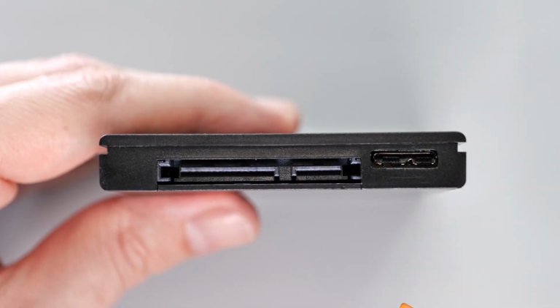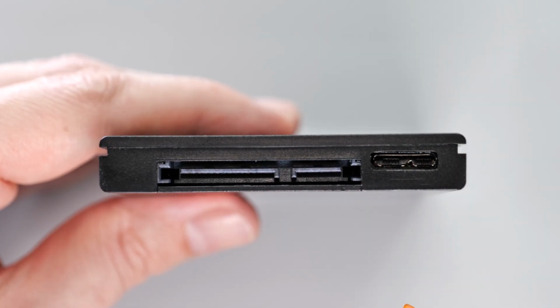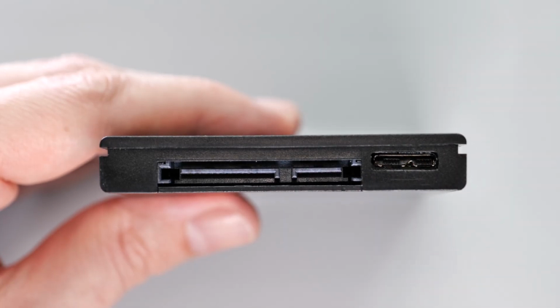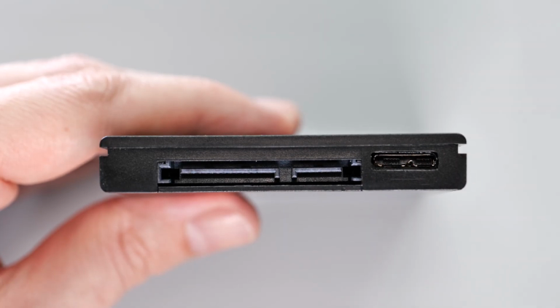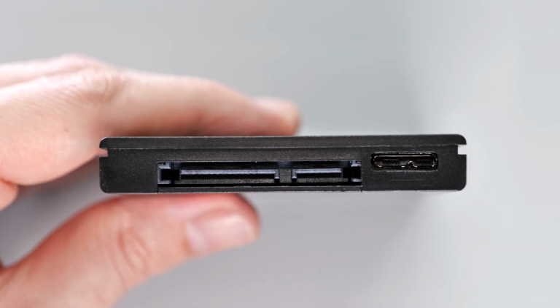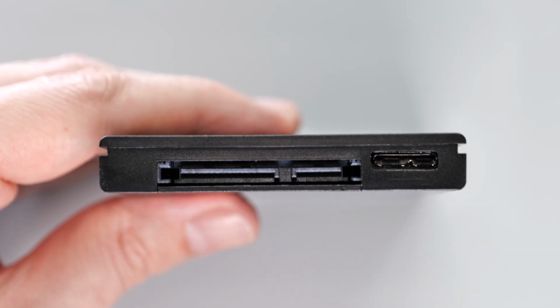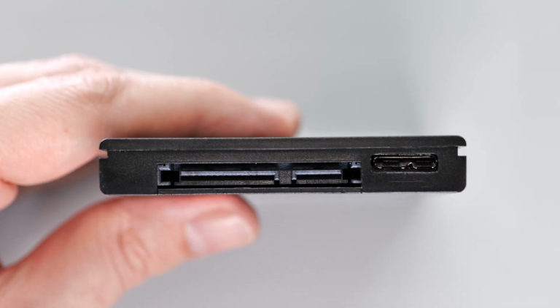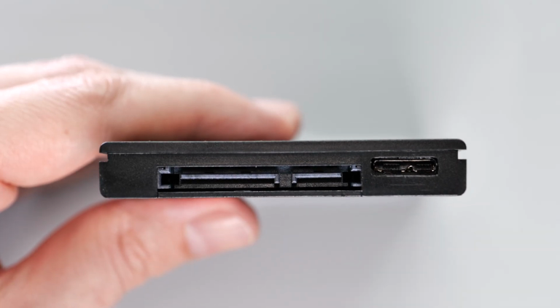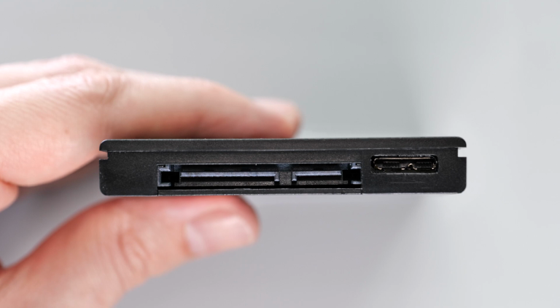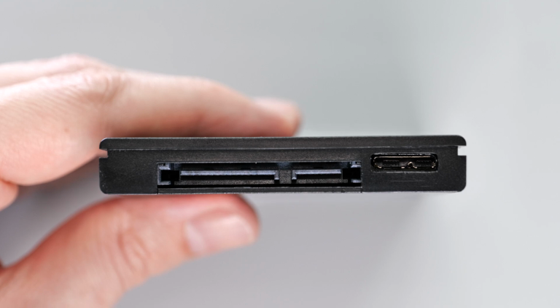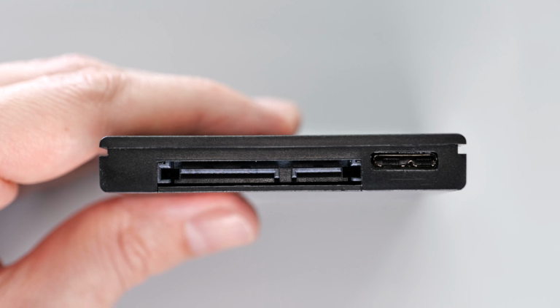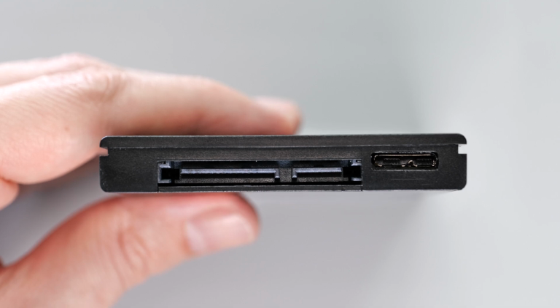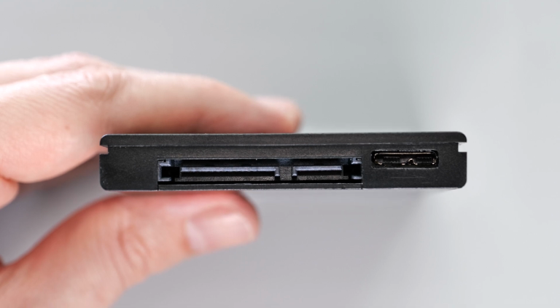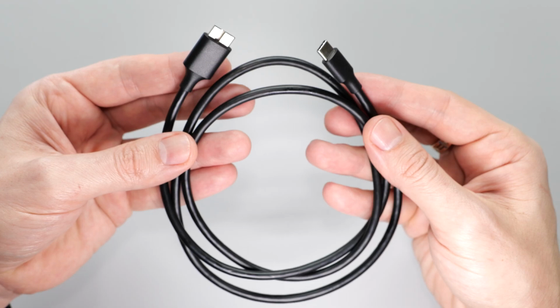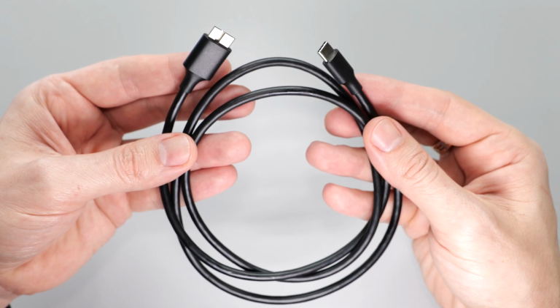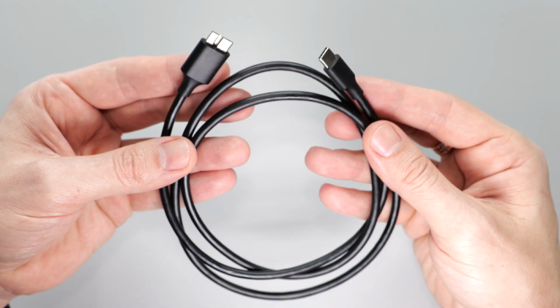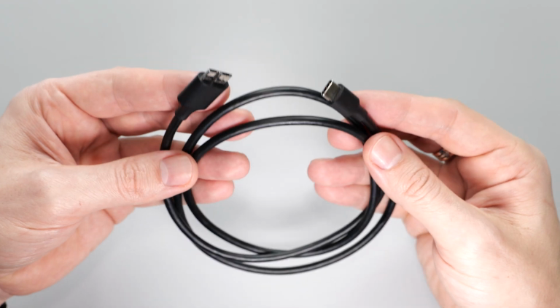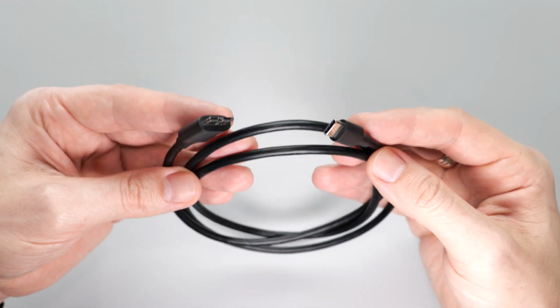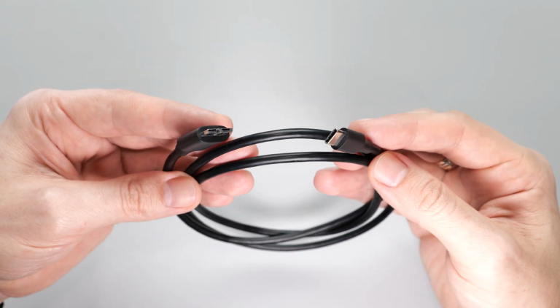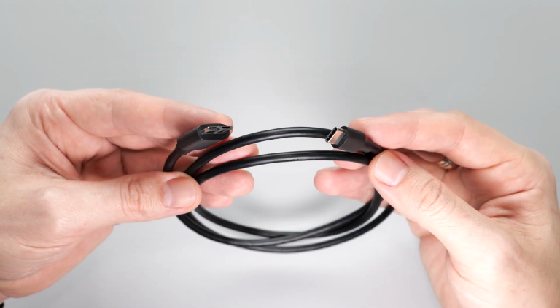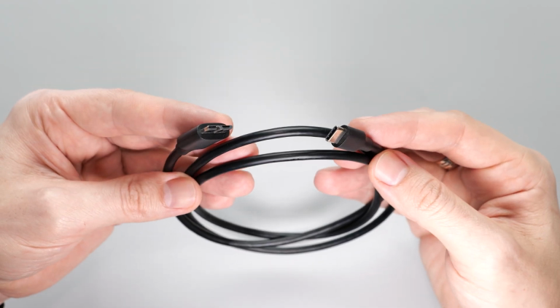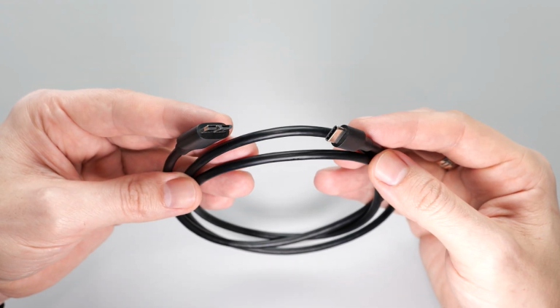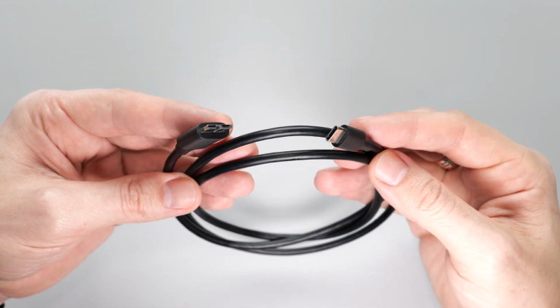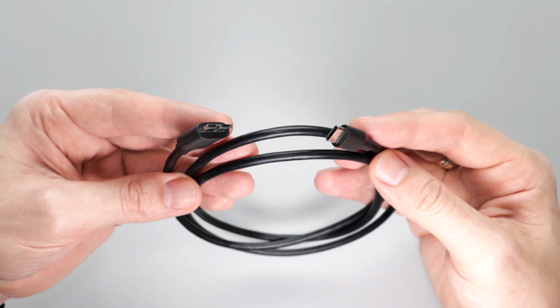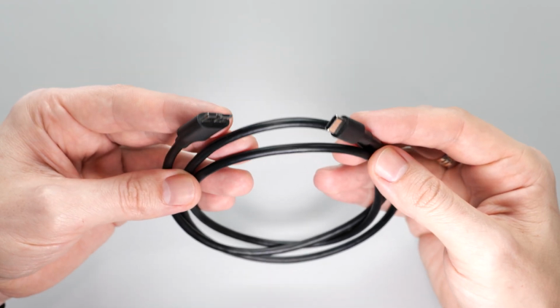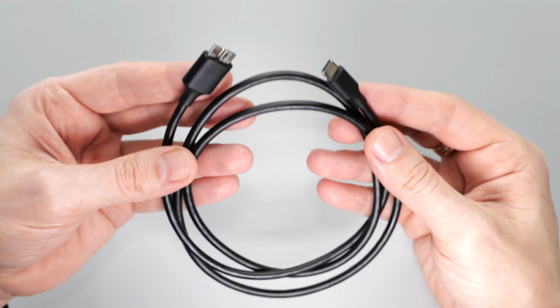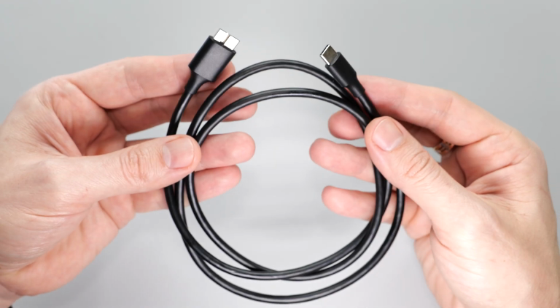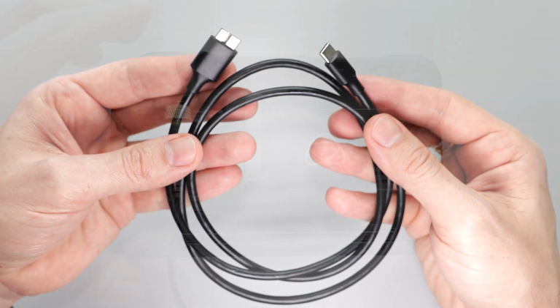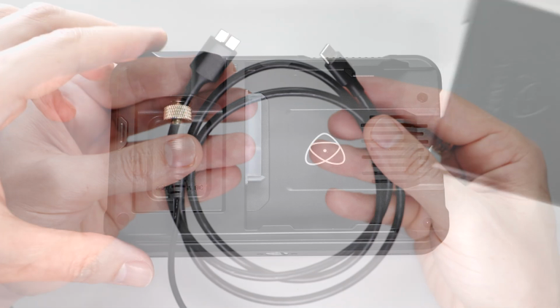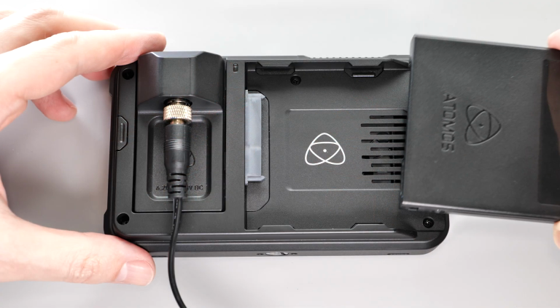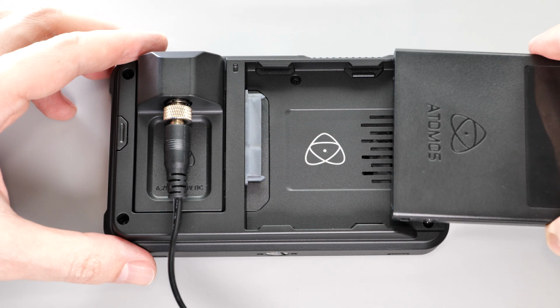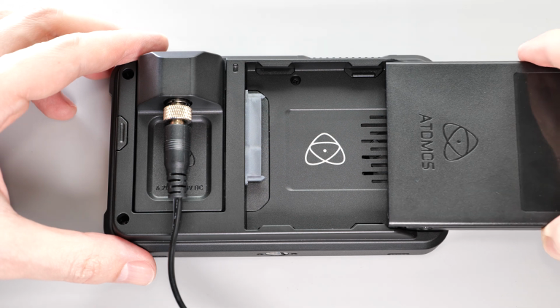I really wish this caddy had built-in USB support, but you can always buy a cable like this — the link will be down below. Let's see if it works.